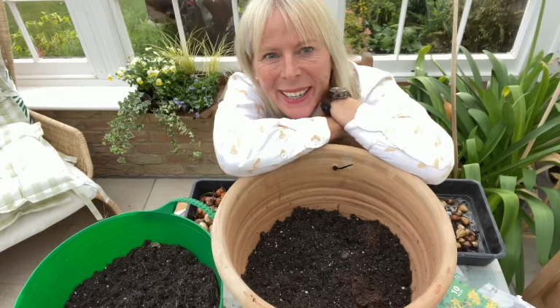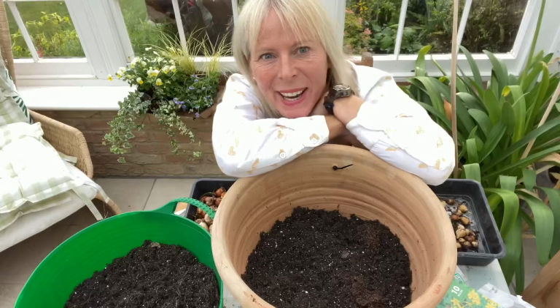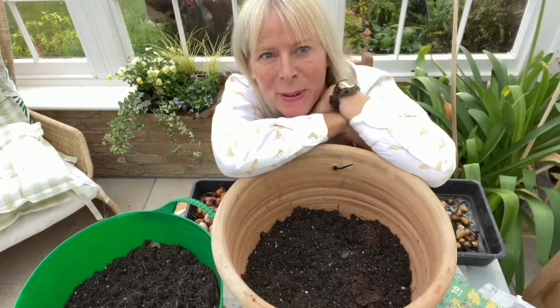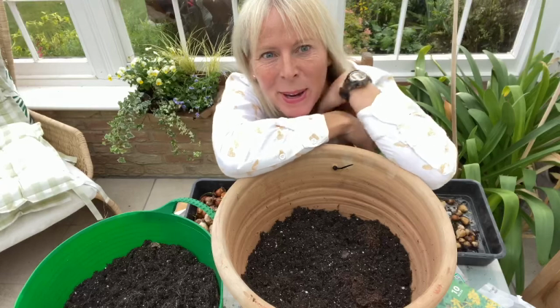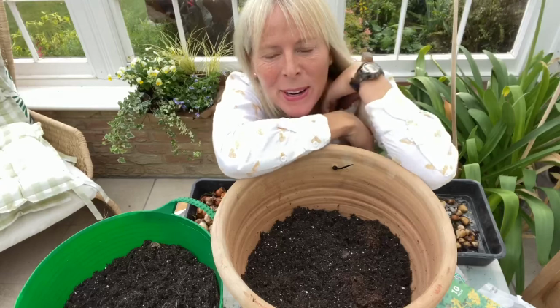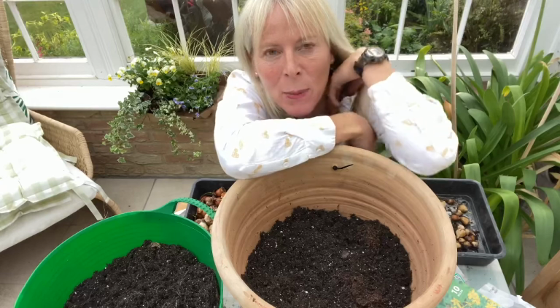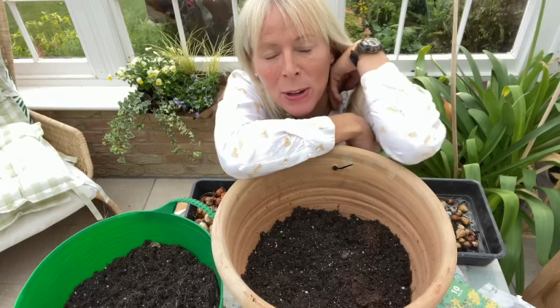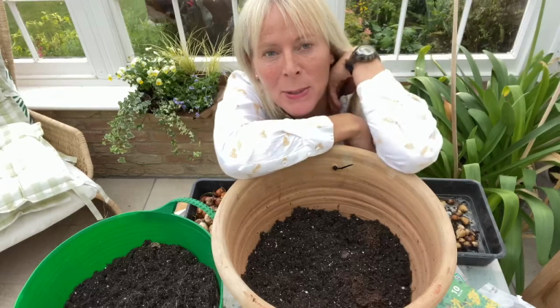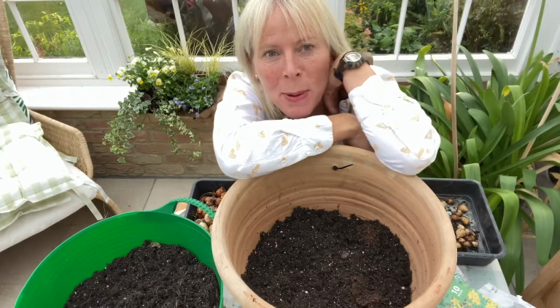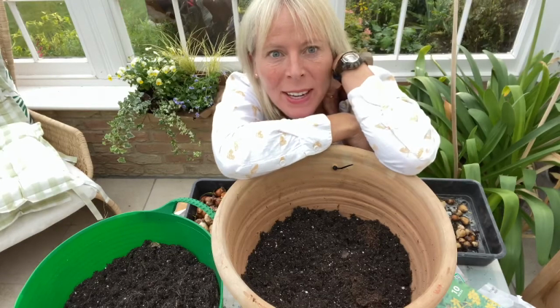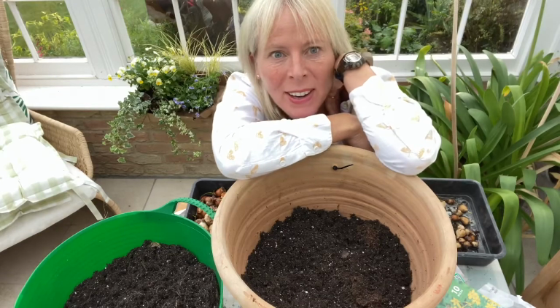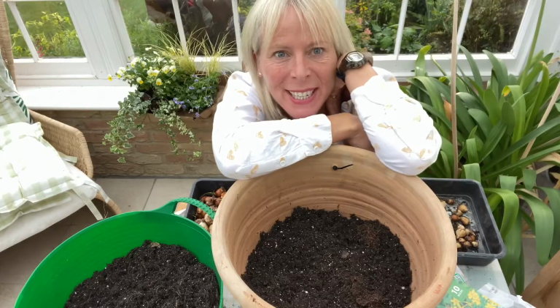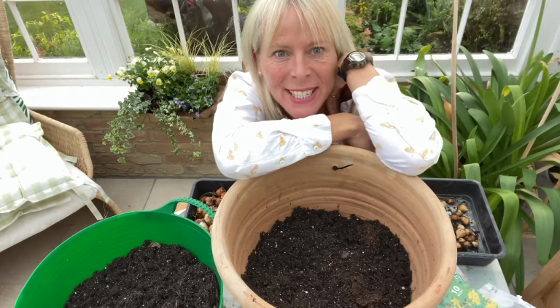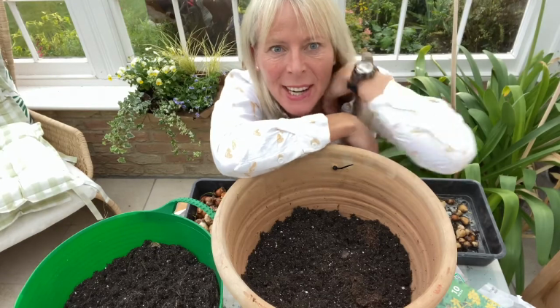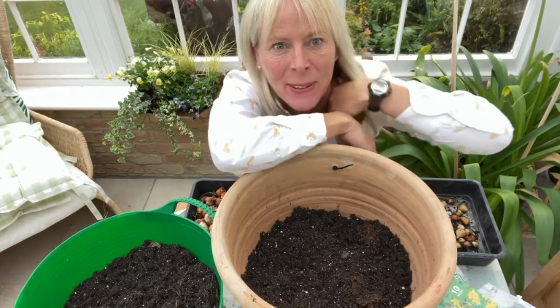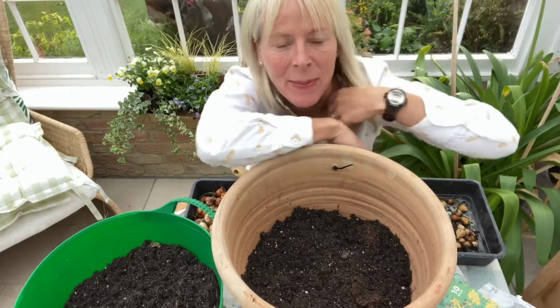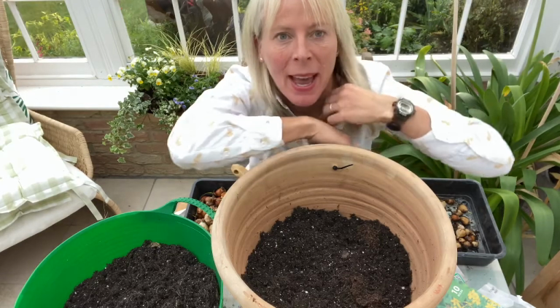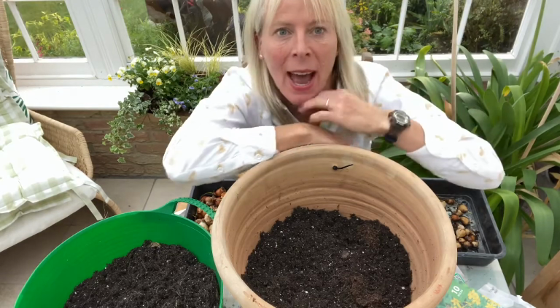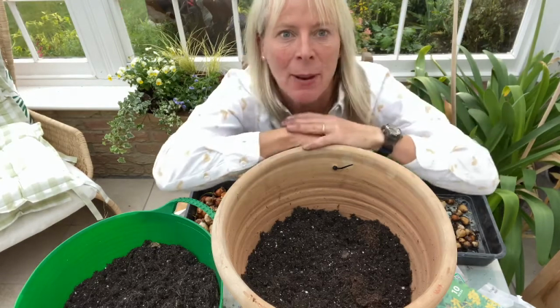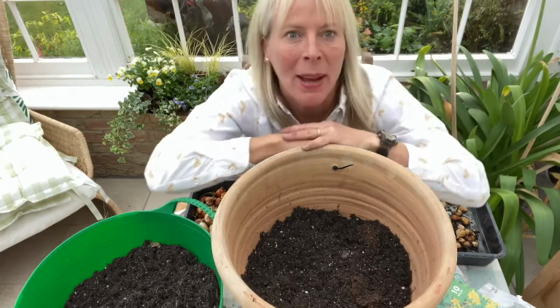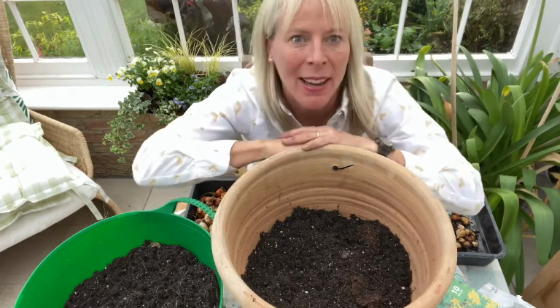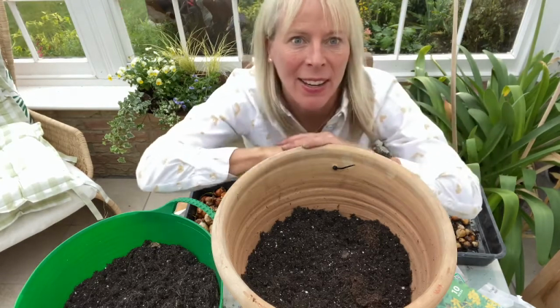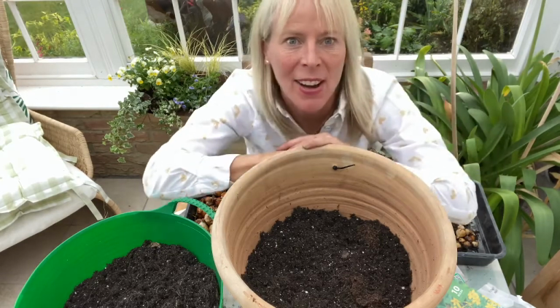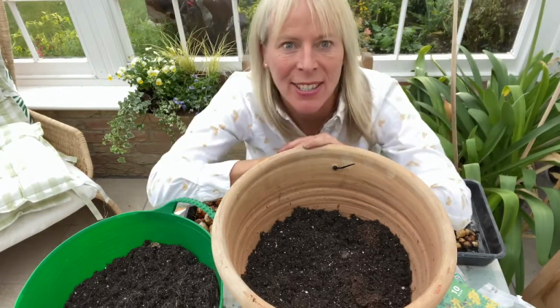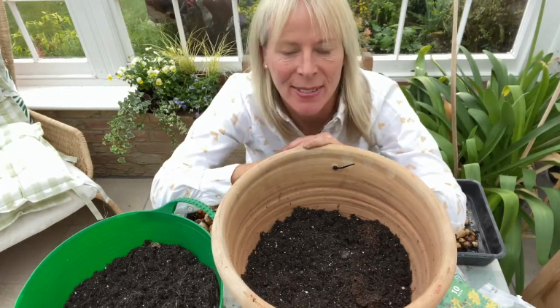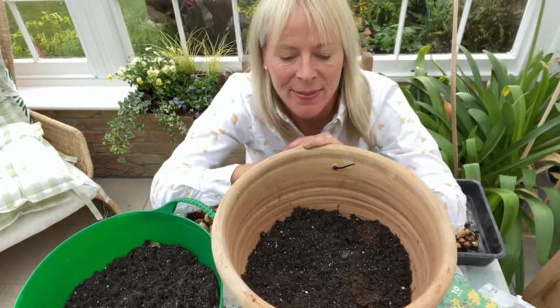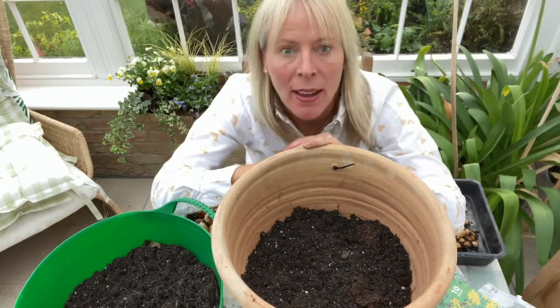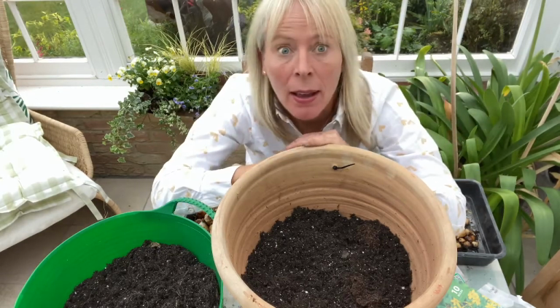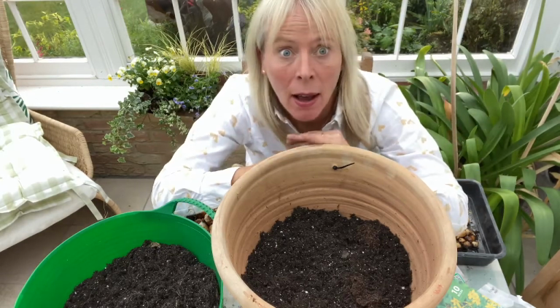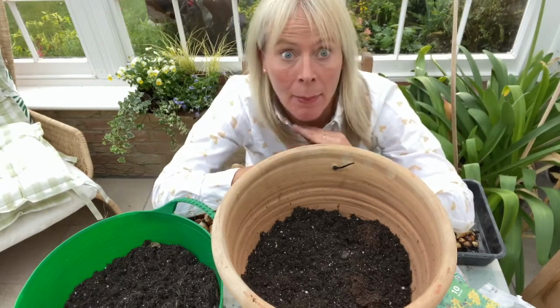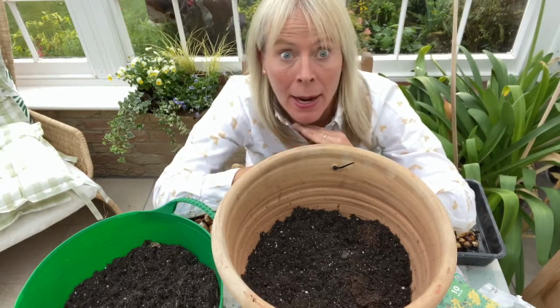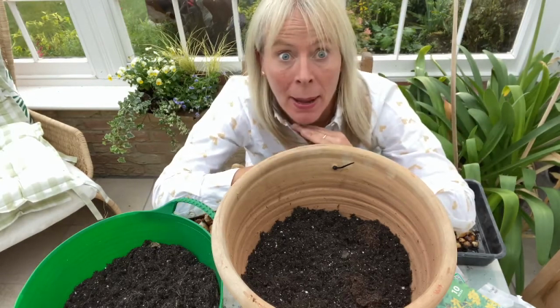Hi everyone, welcome to my gardening channel, Annabelle in the Garden. I'm Annabelle.